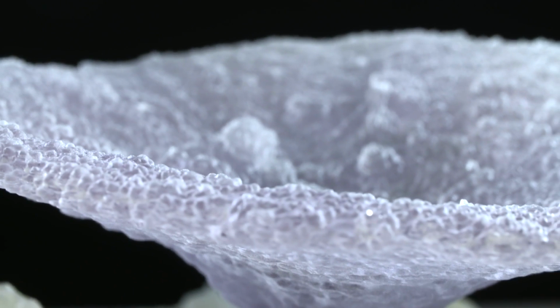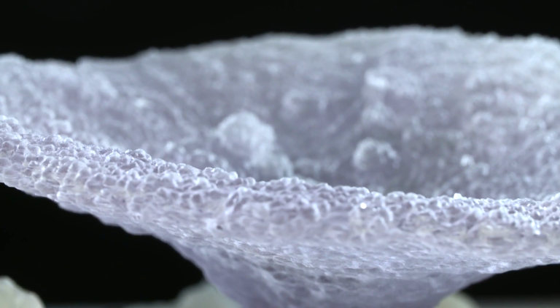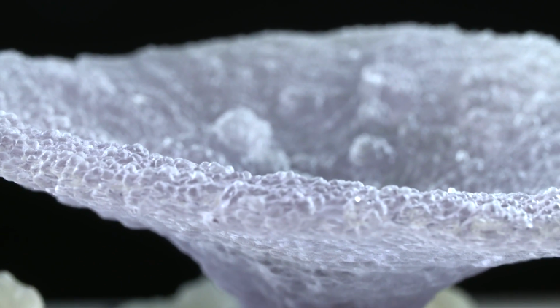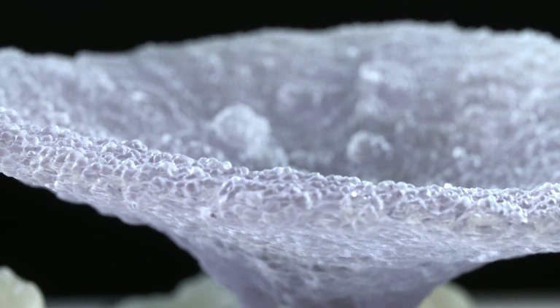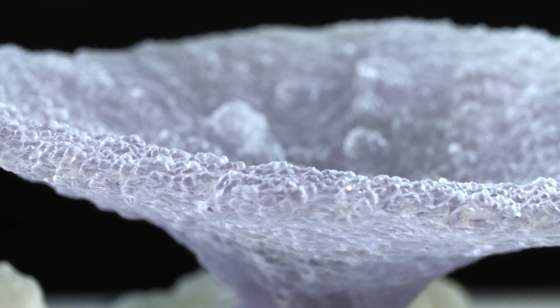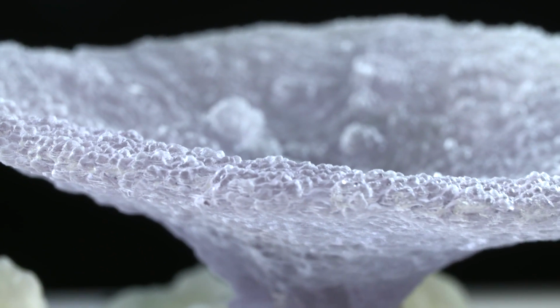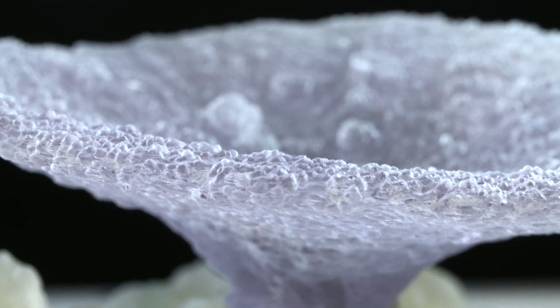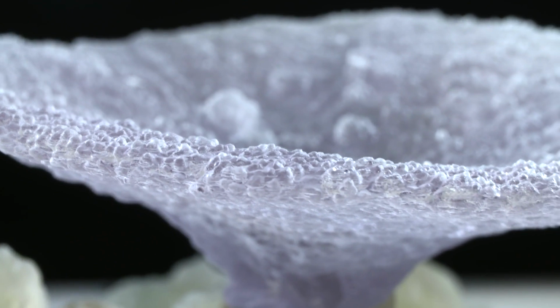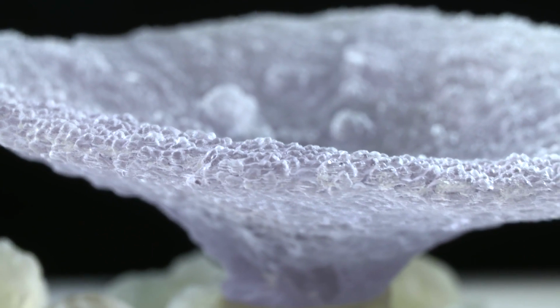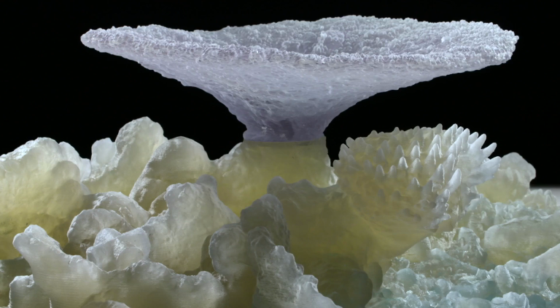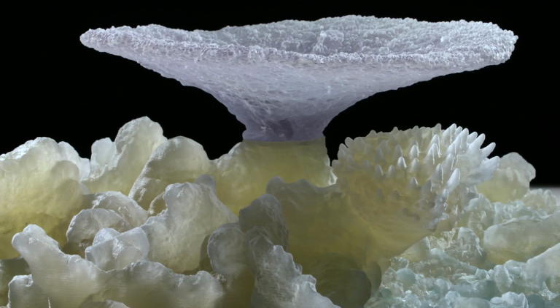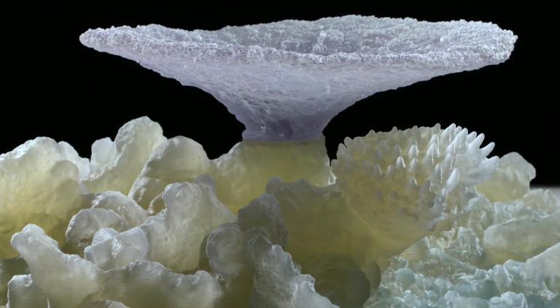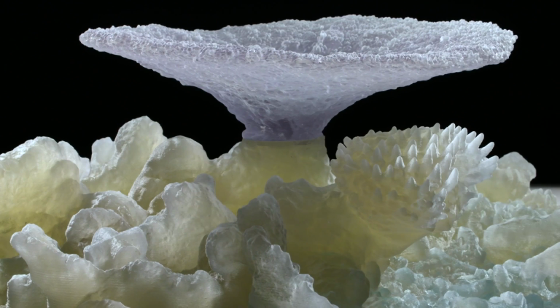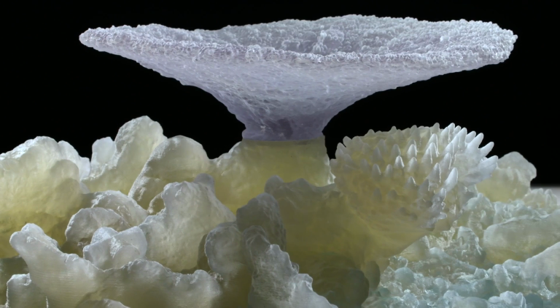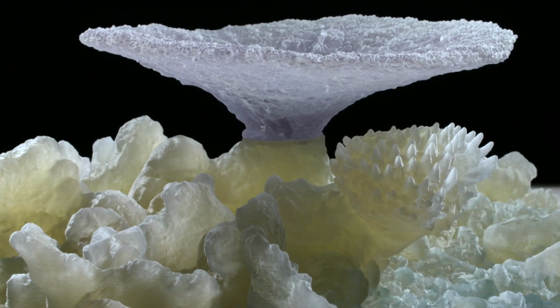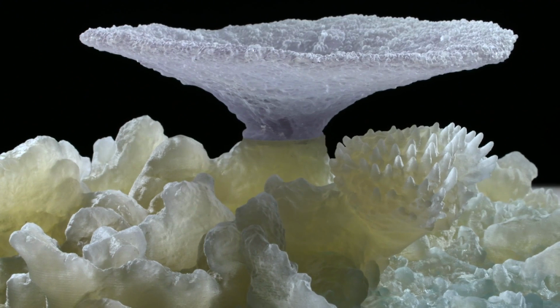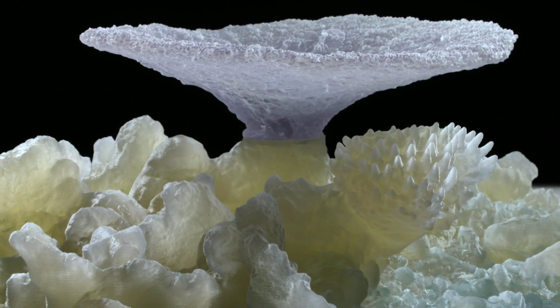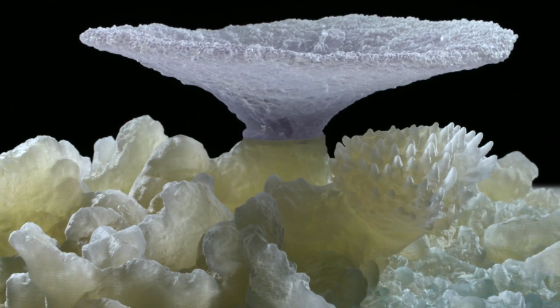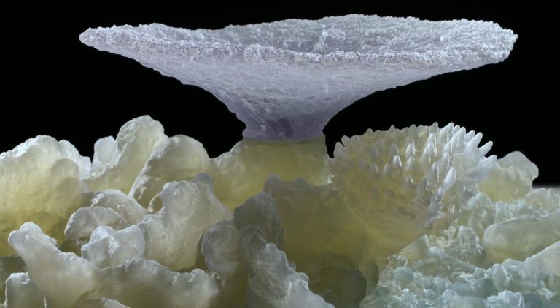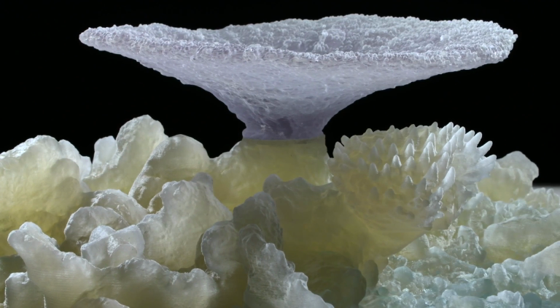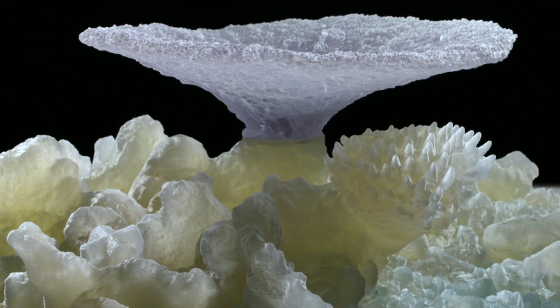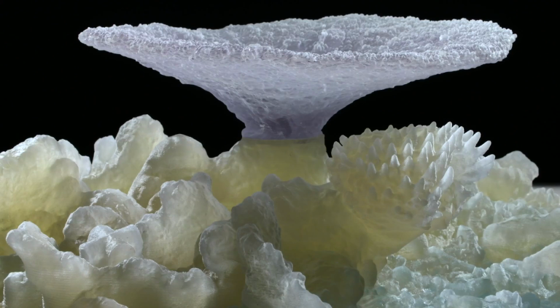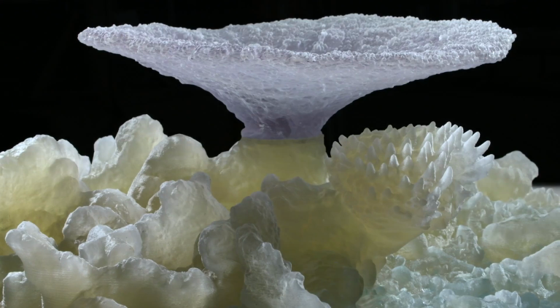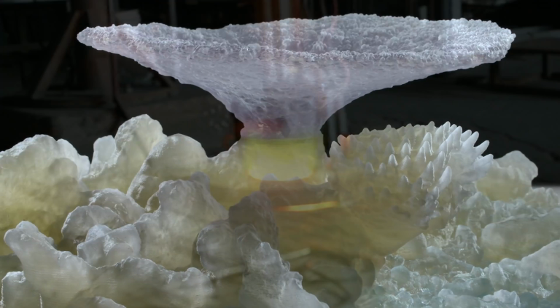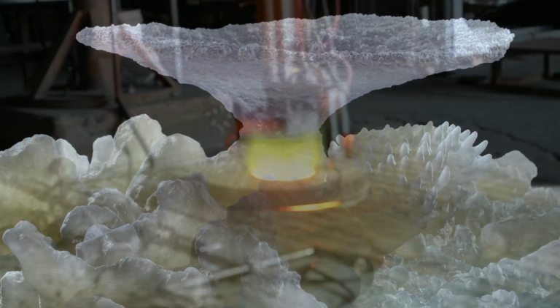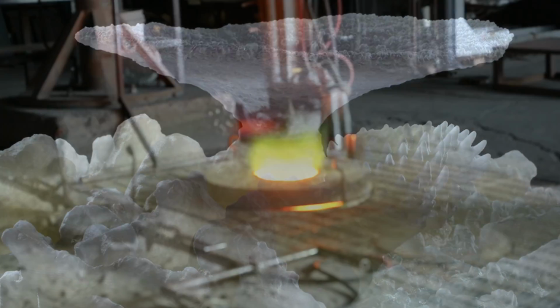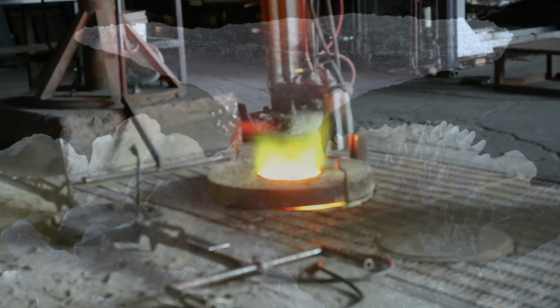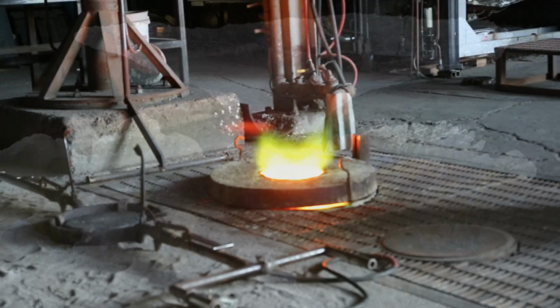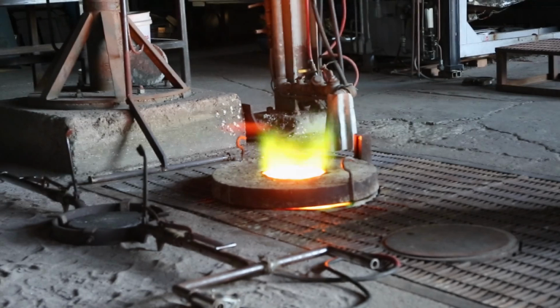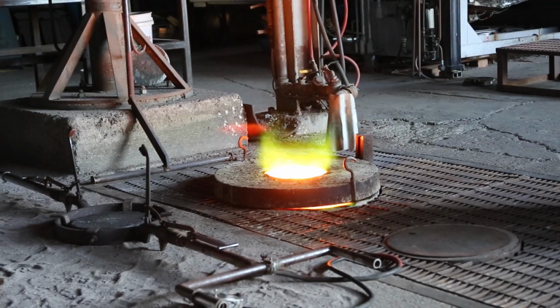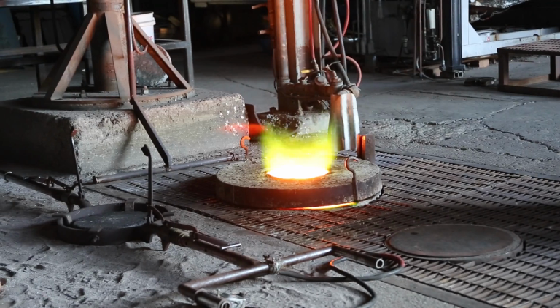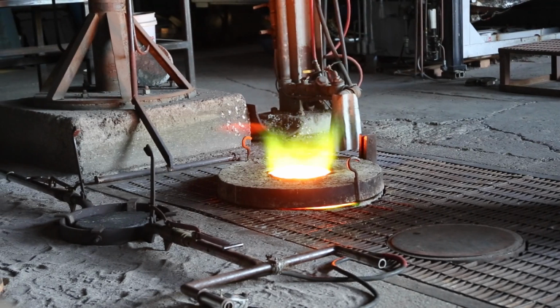And now, we've cast the world's first bronze coral.